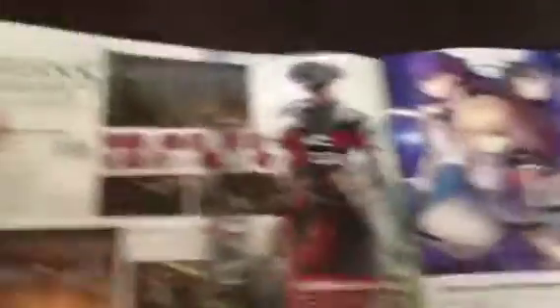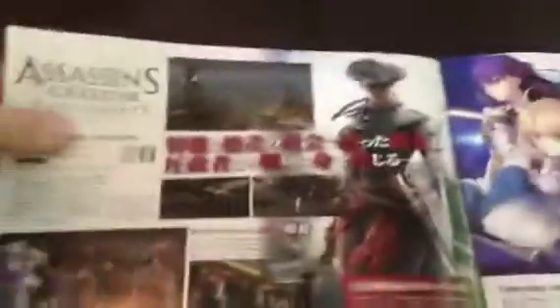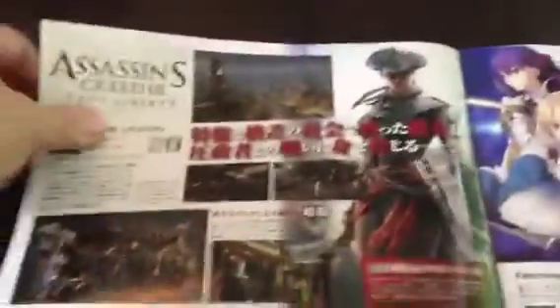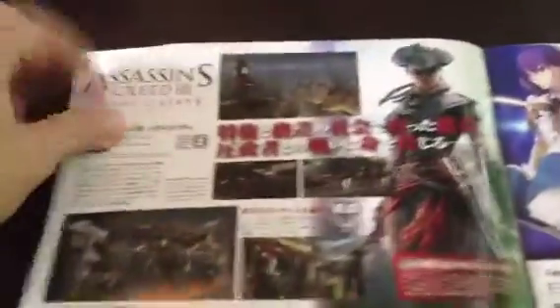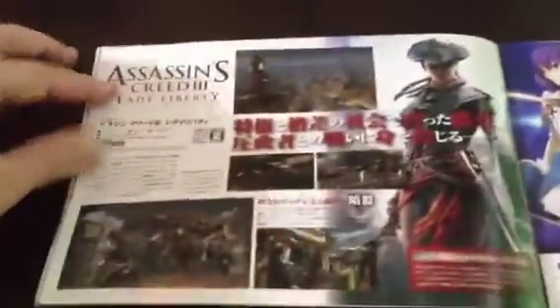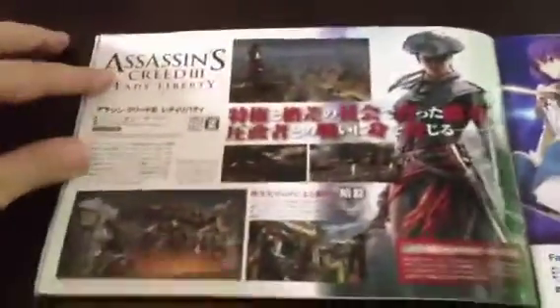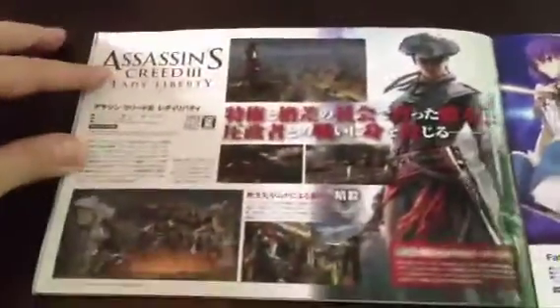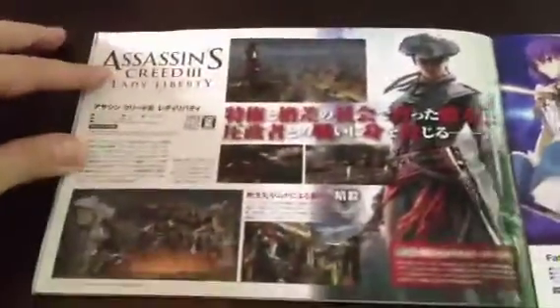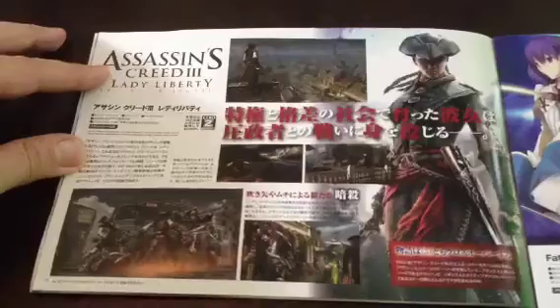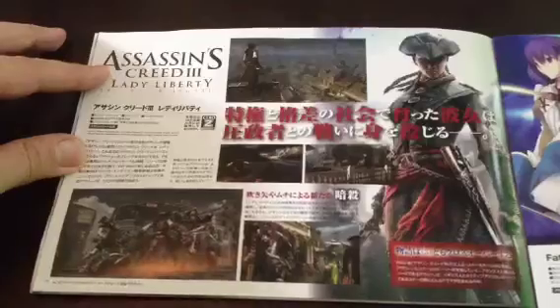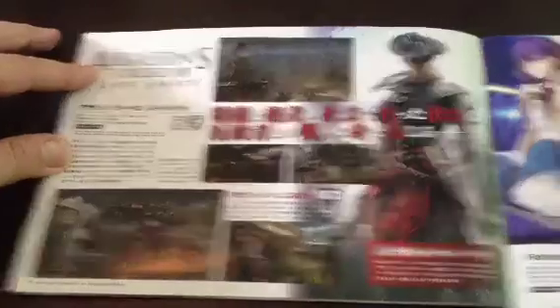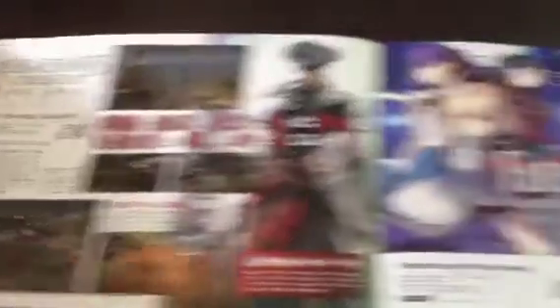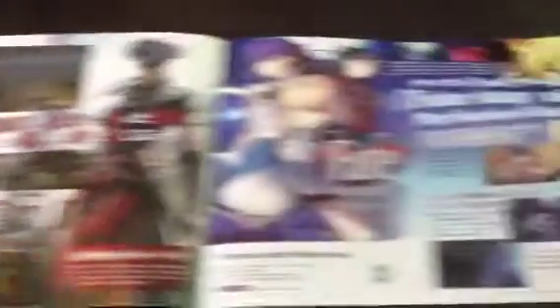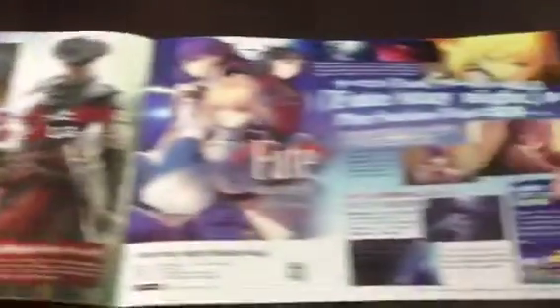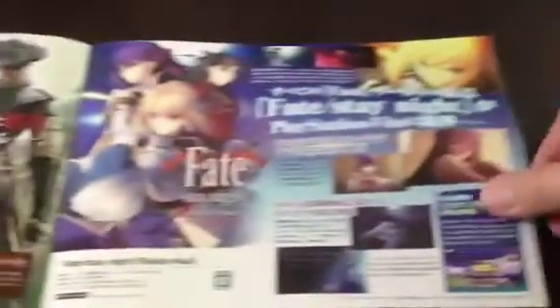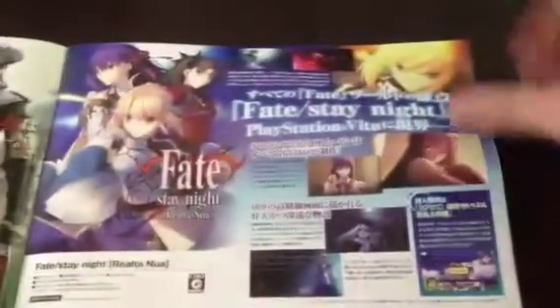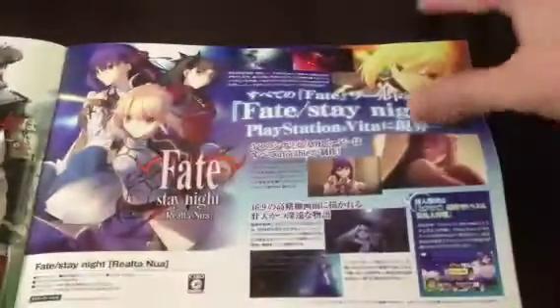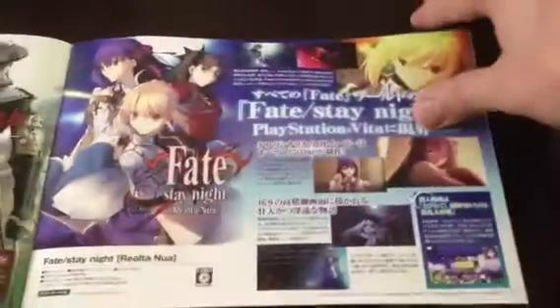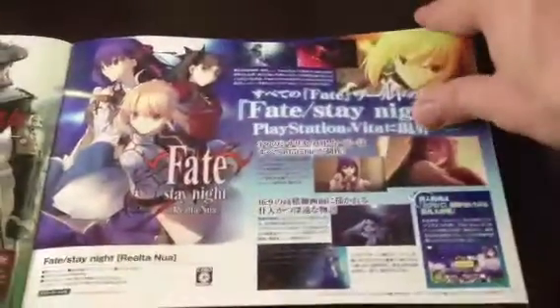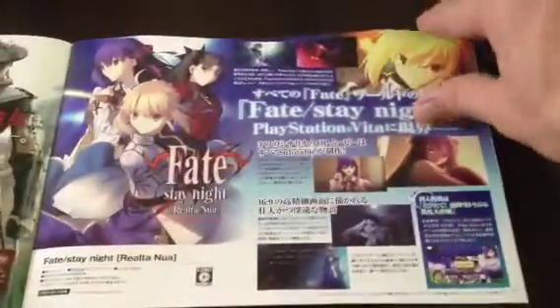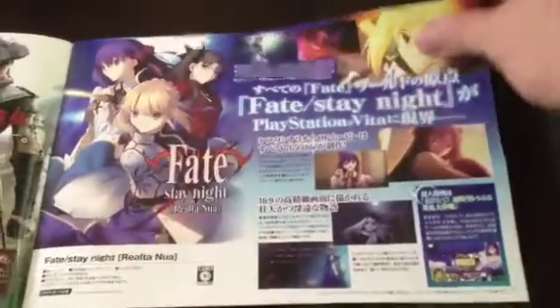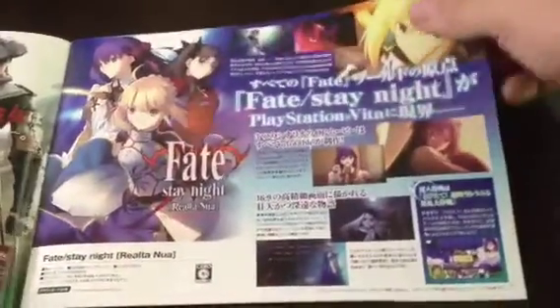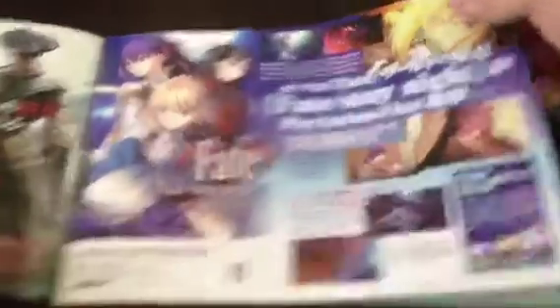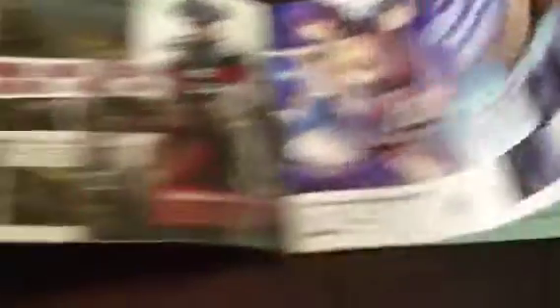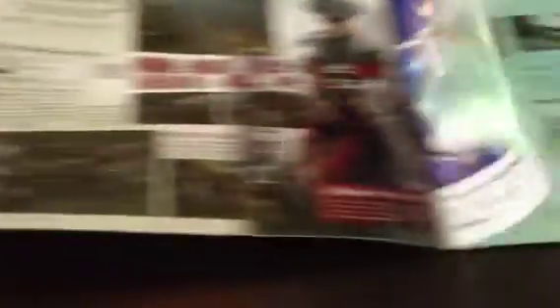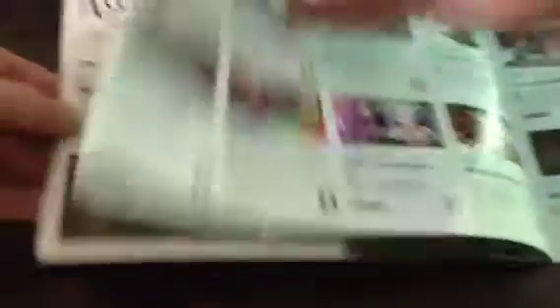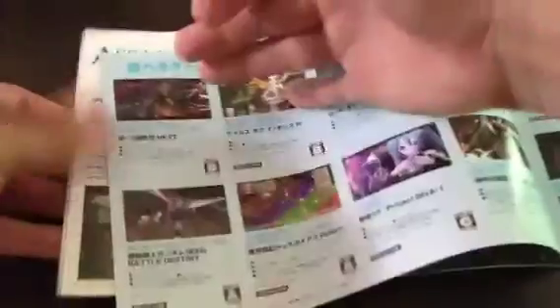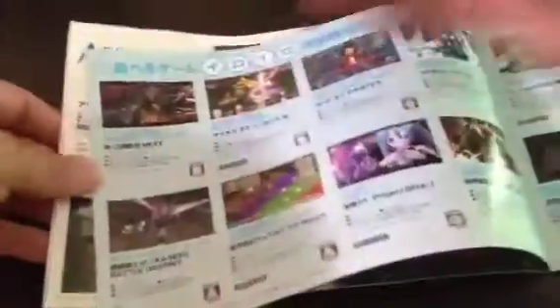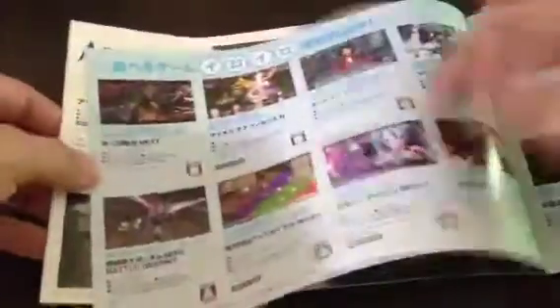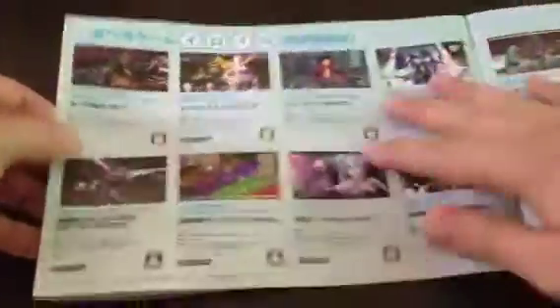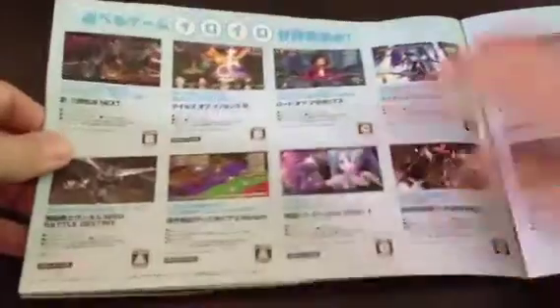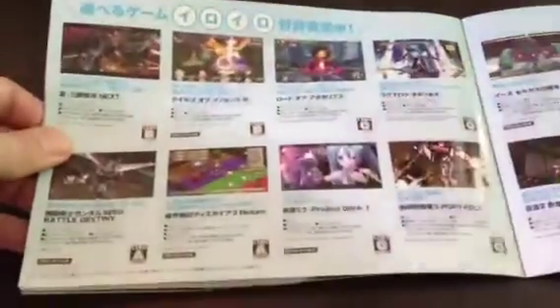Assassin's Creed III Lady Liberty — okay. Didn't know it was going to be called that. Or maybe it's not, I don't know, I can't read this fast.